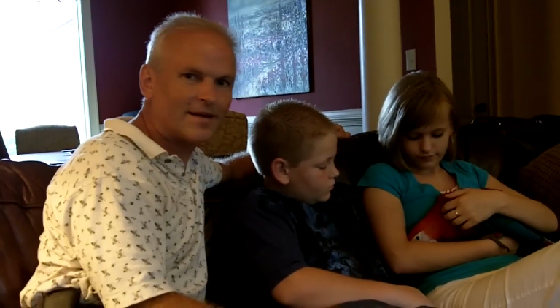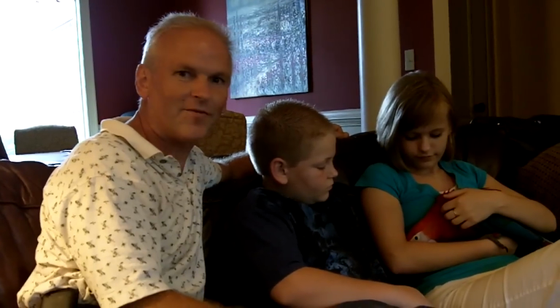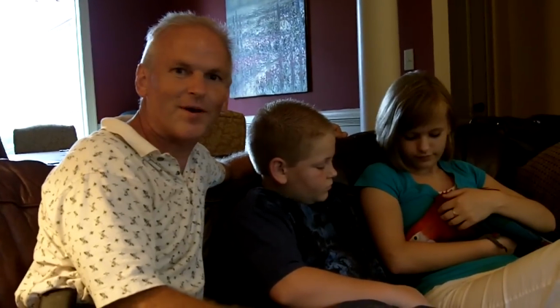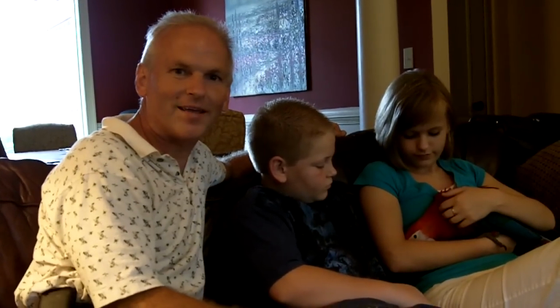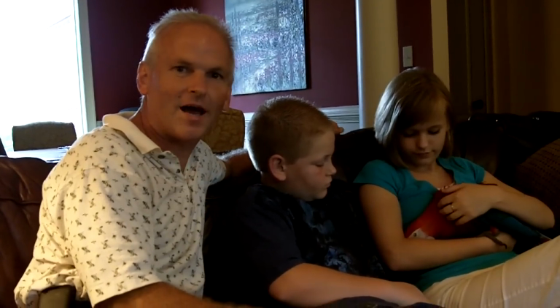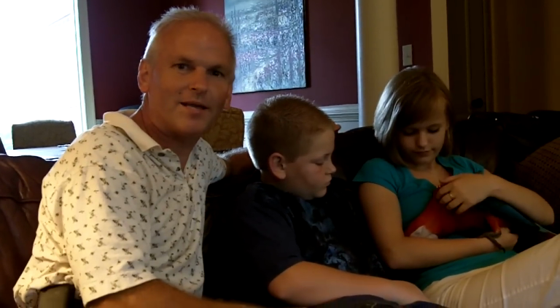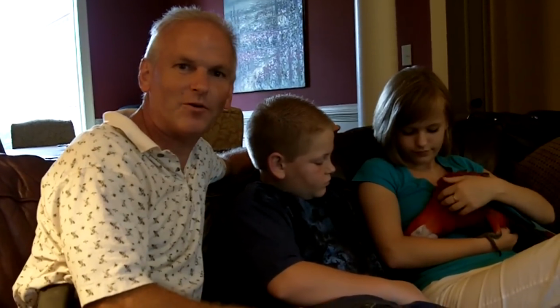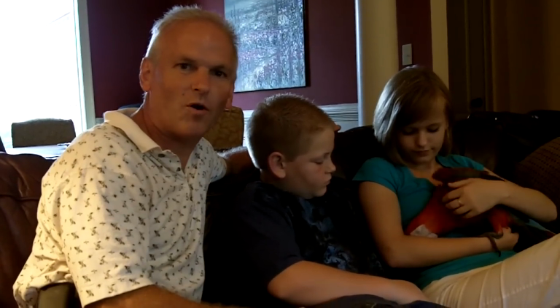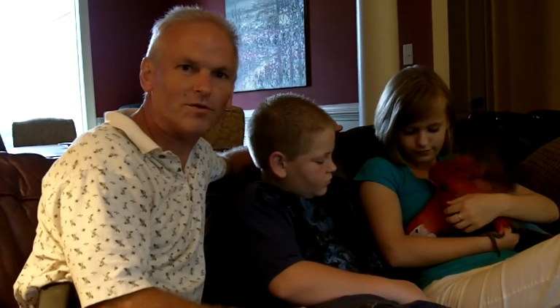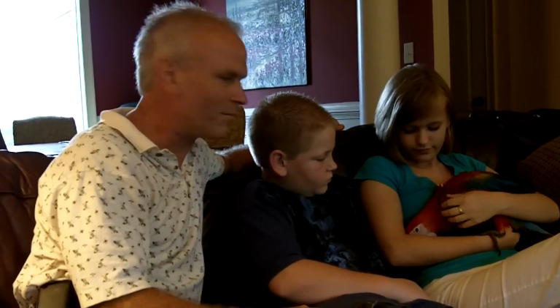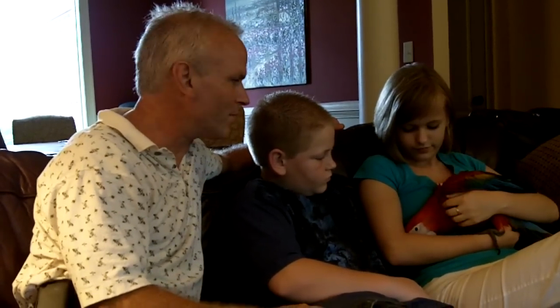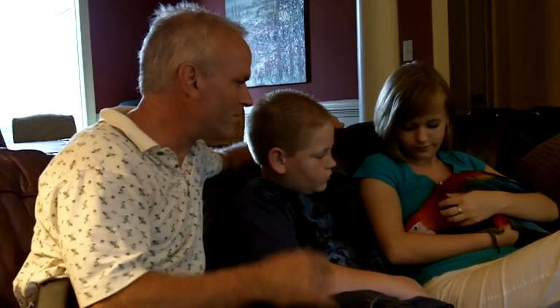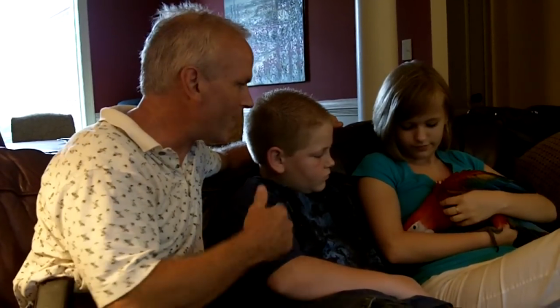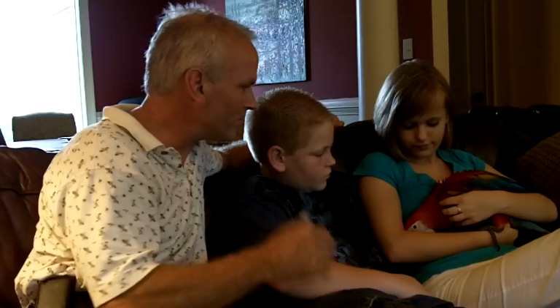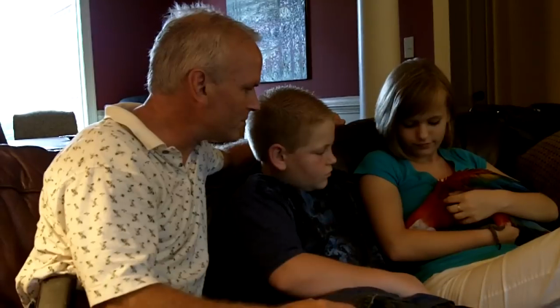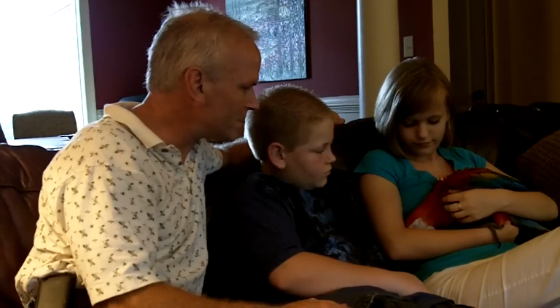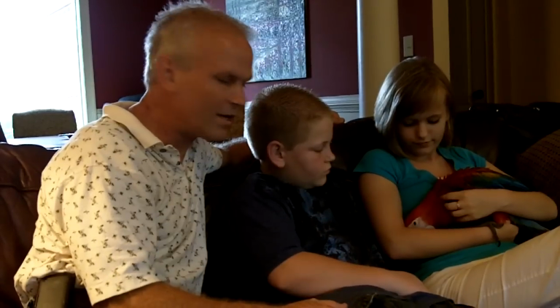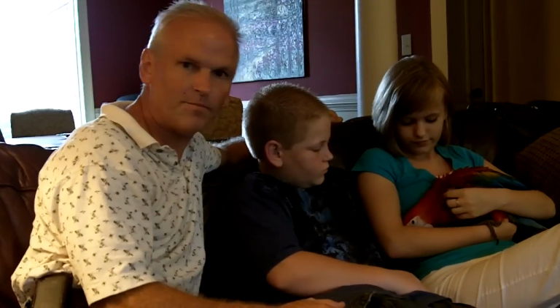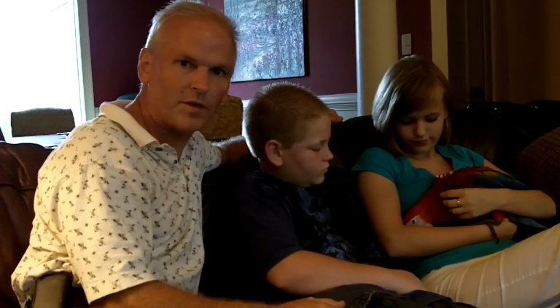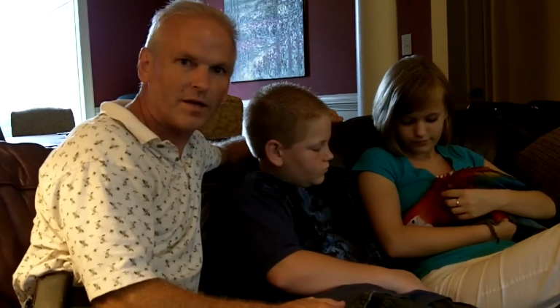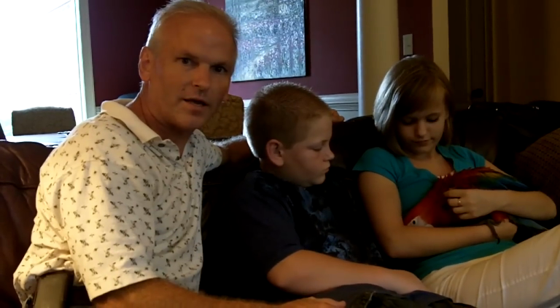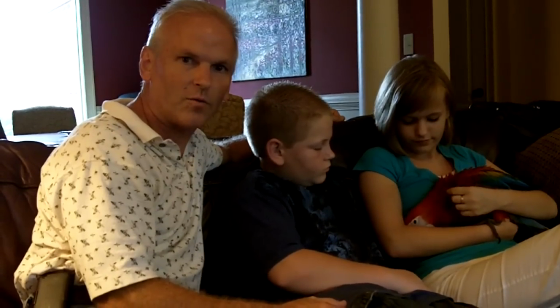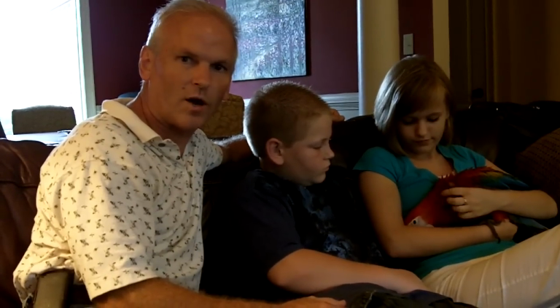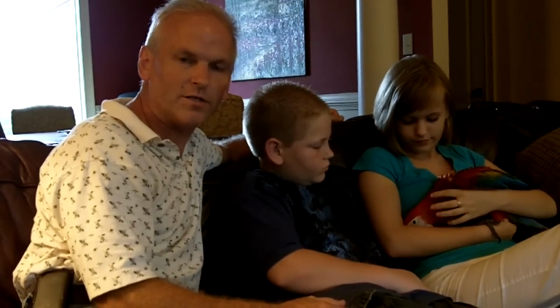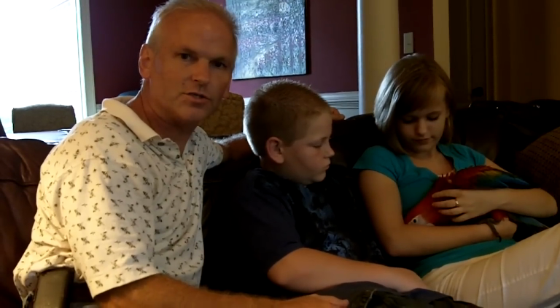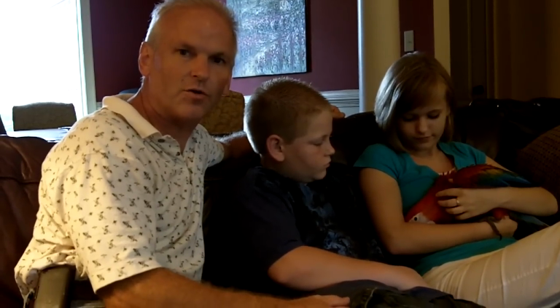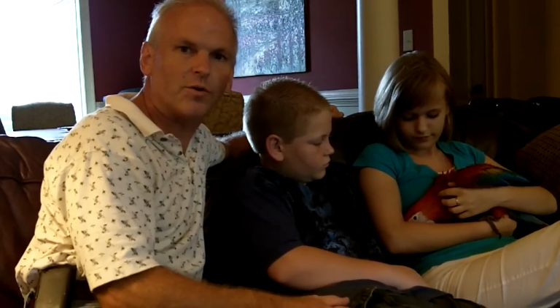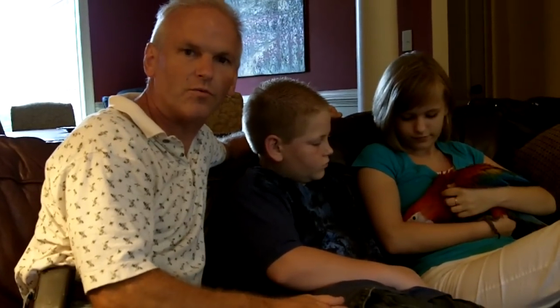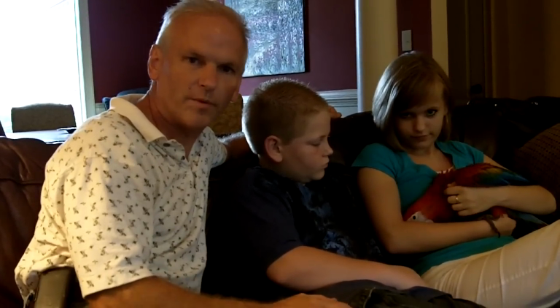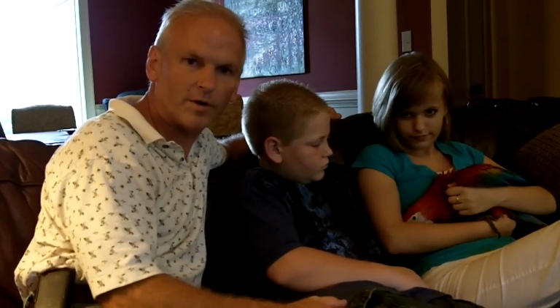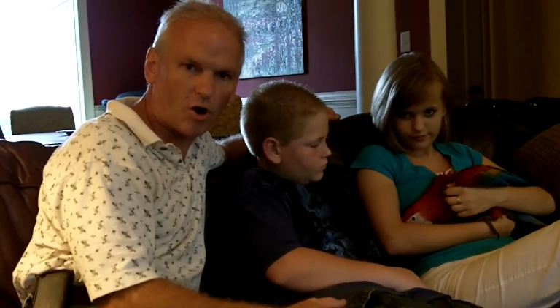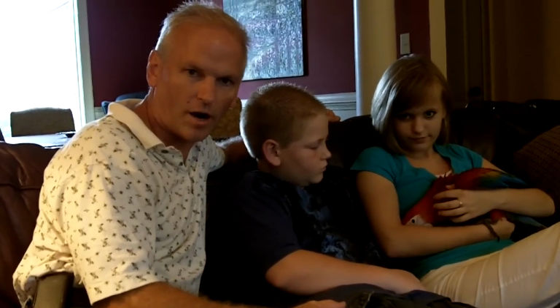Hi everybody. I'm Daniel Walters. I'm here with Matthew and Christina, and we wanted to show you a ruby macaw.